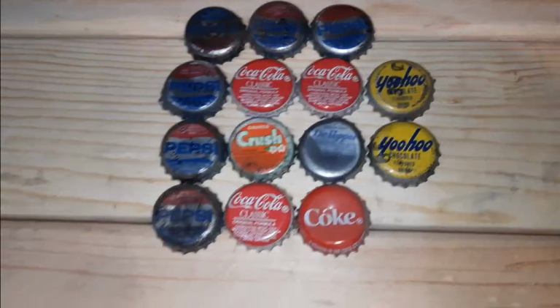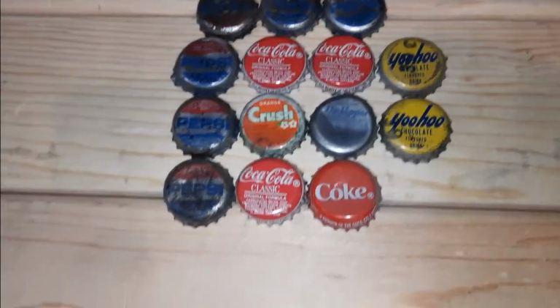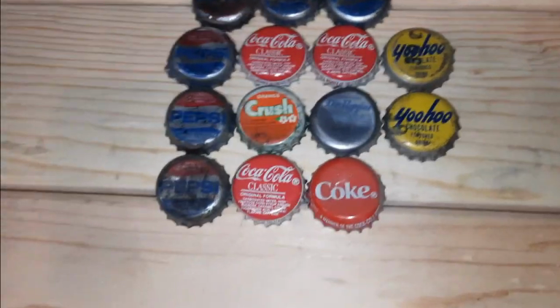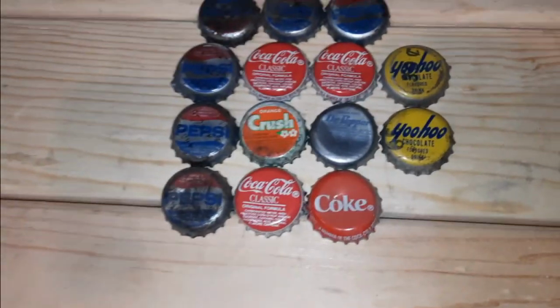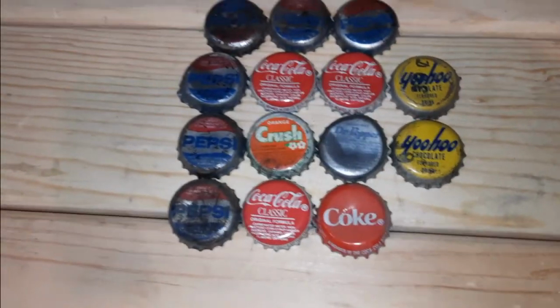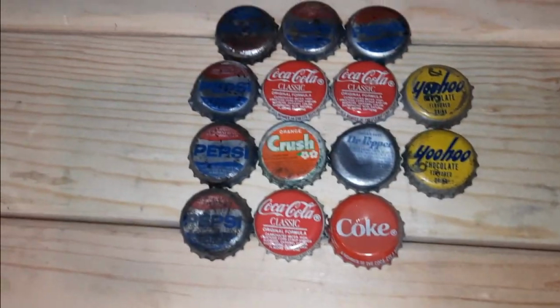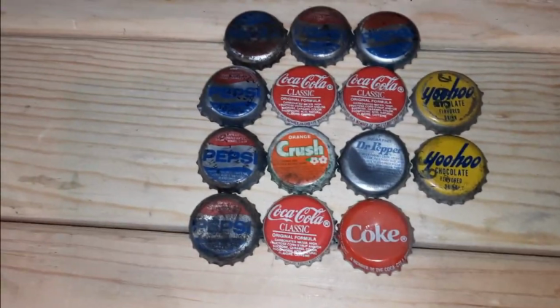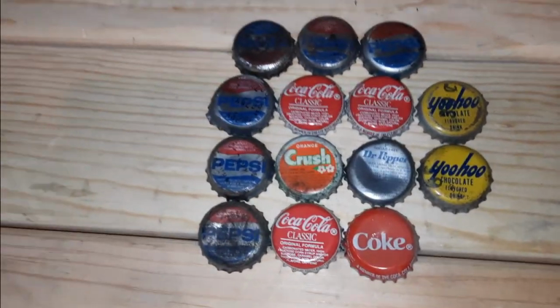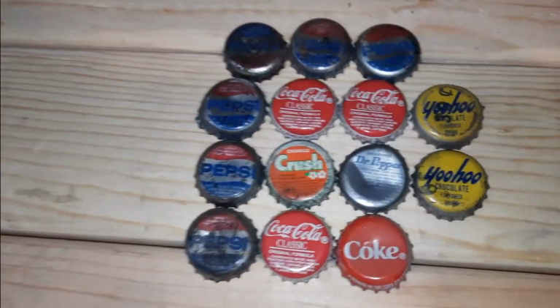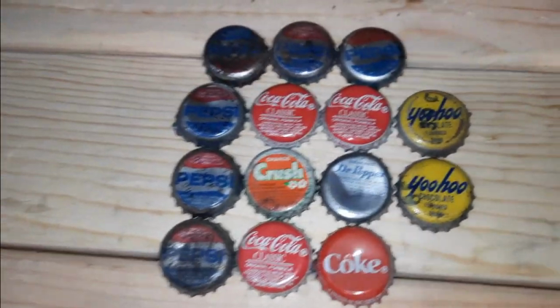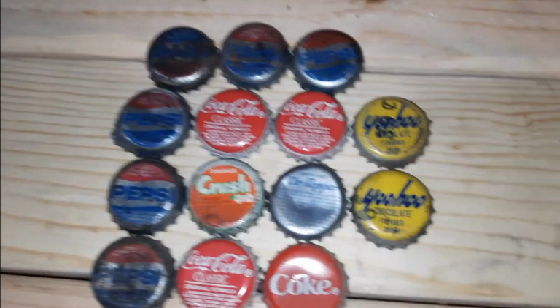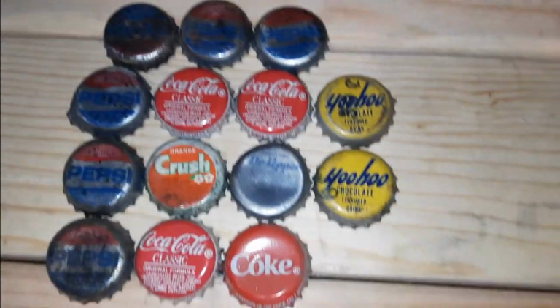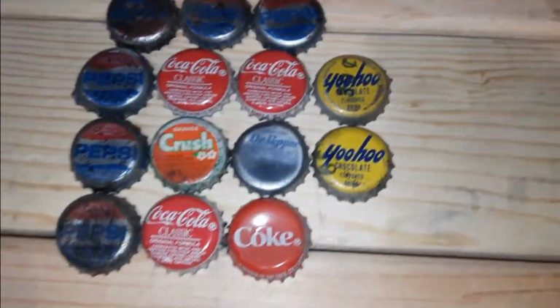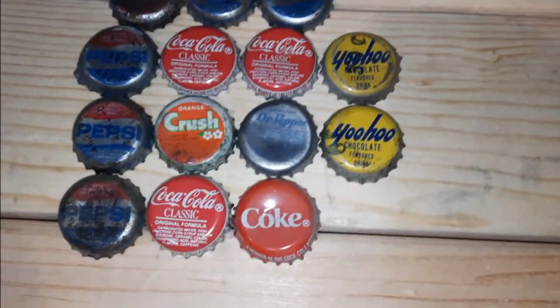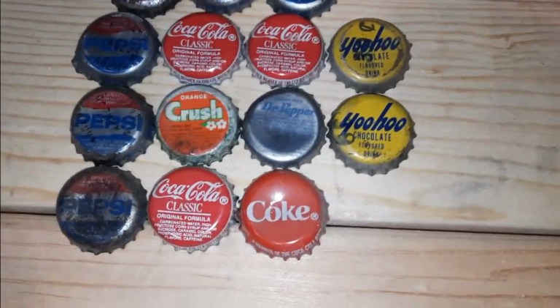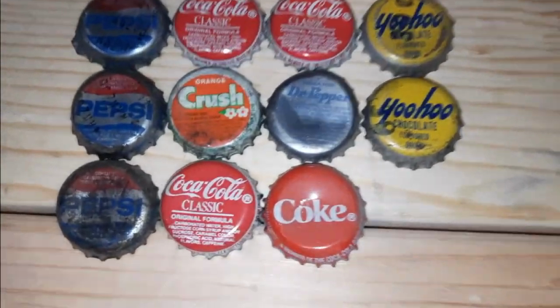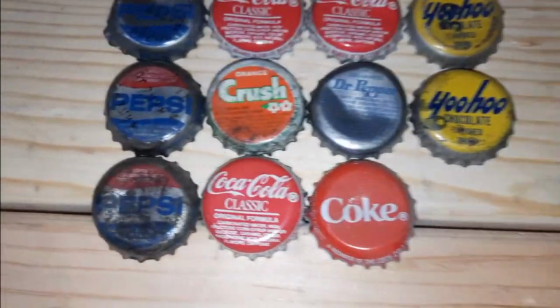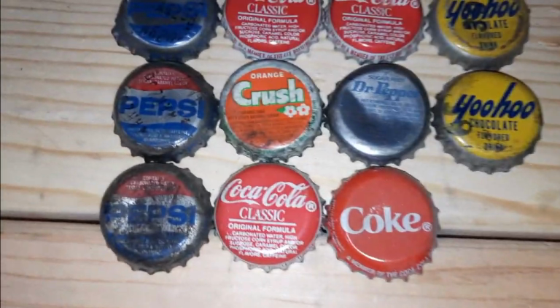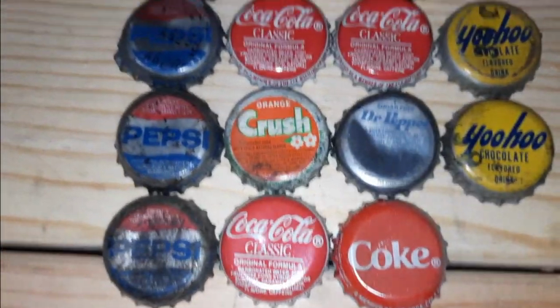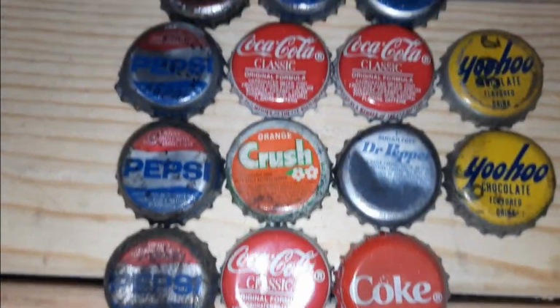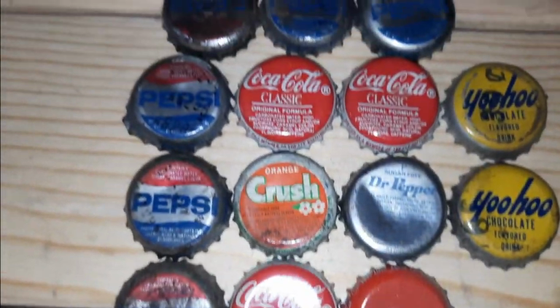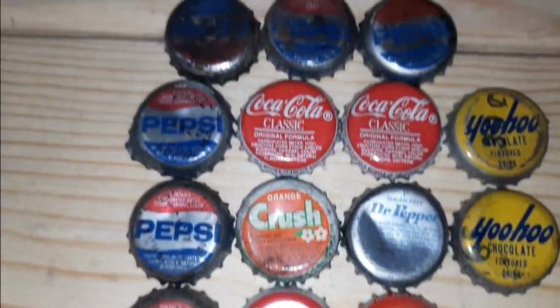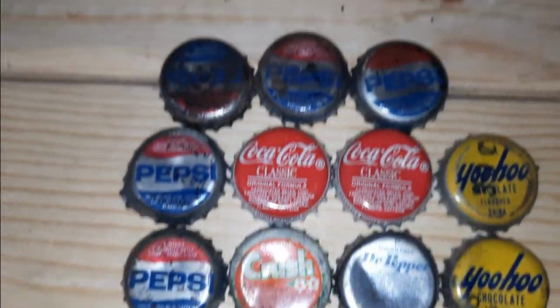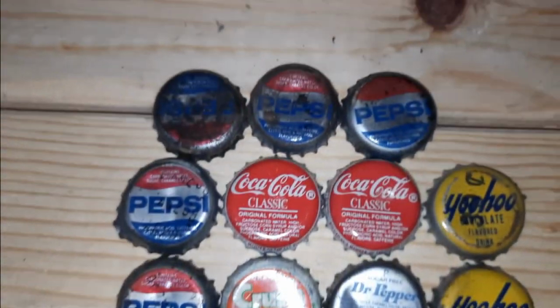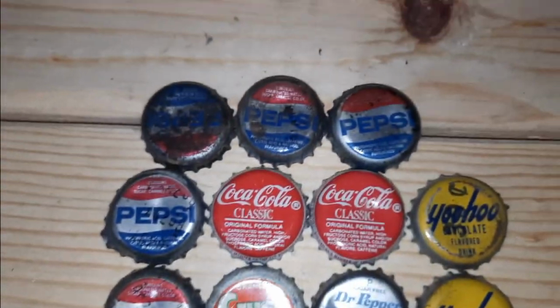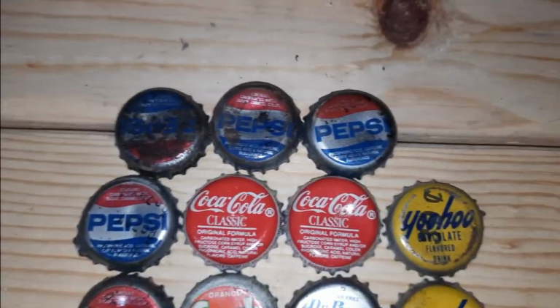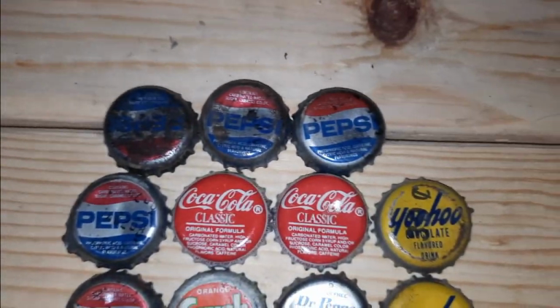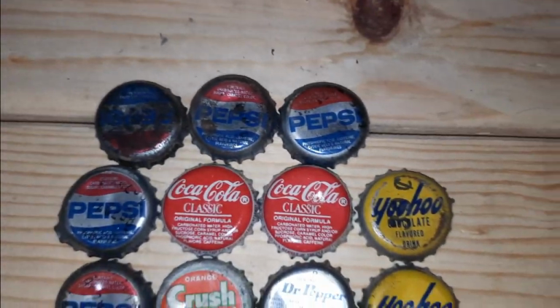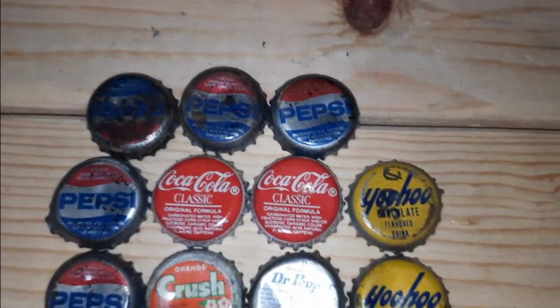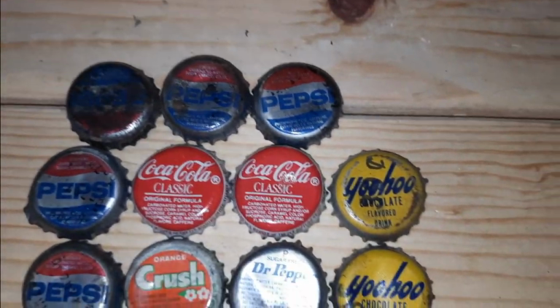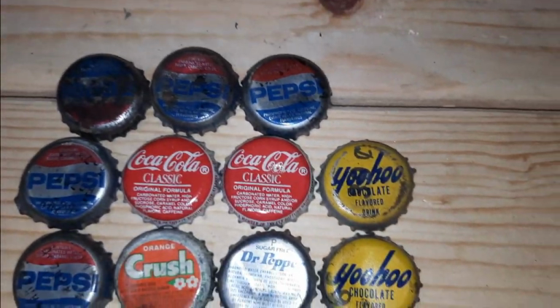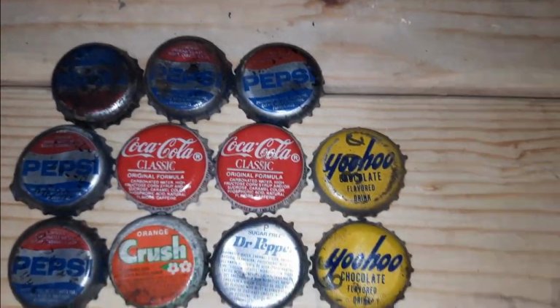I was cleaning out my vending machine and I found these old bottle caps. I thought that was pretty cool.